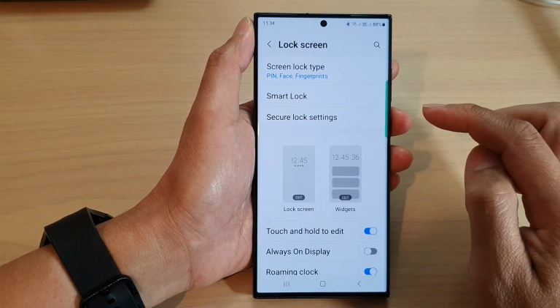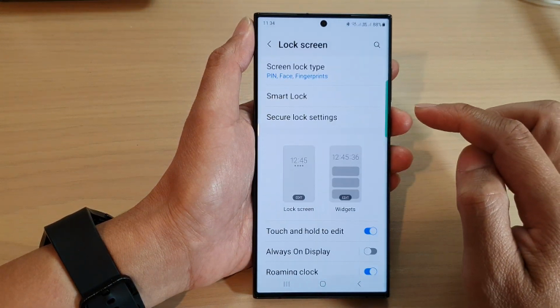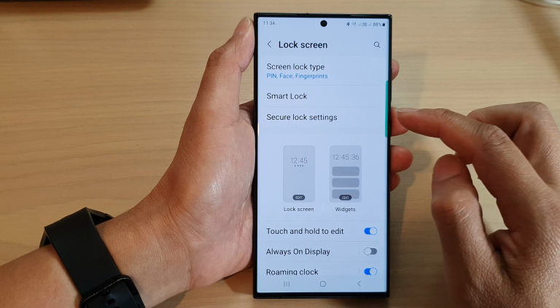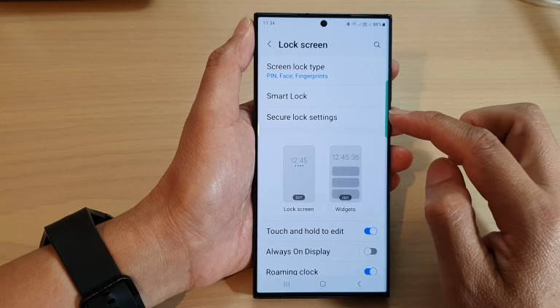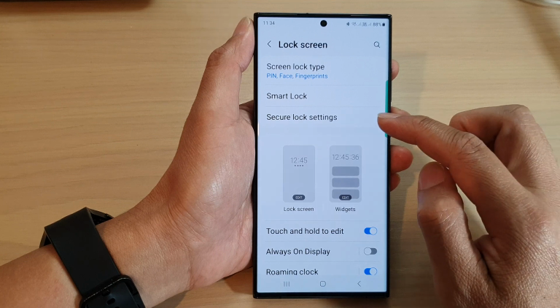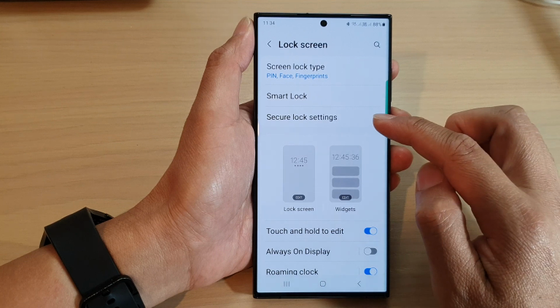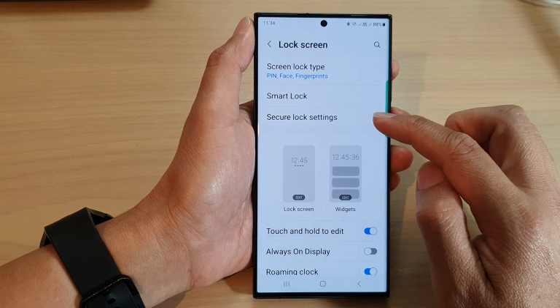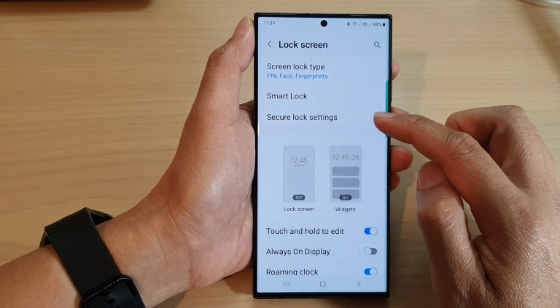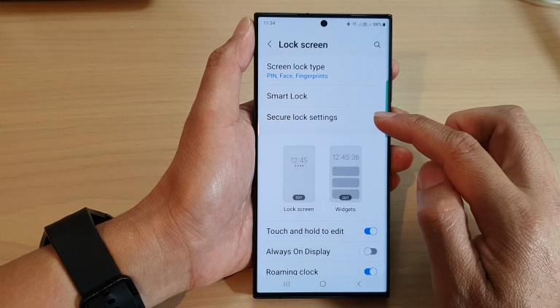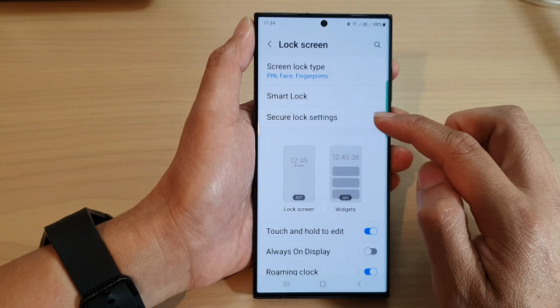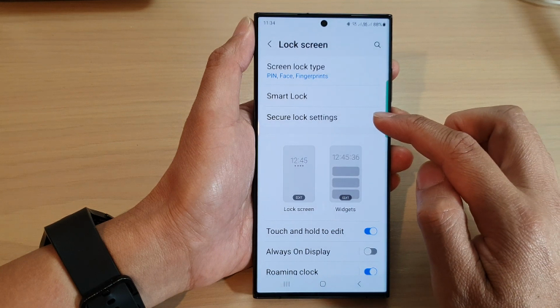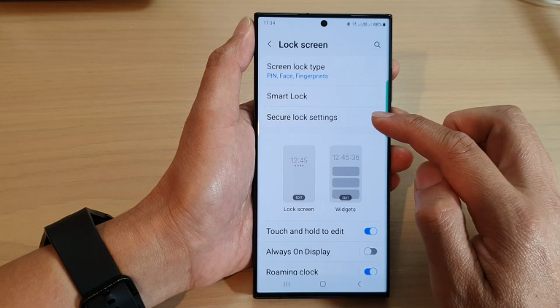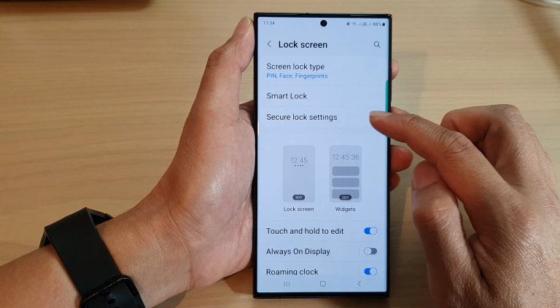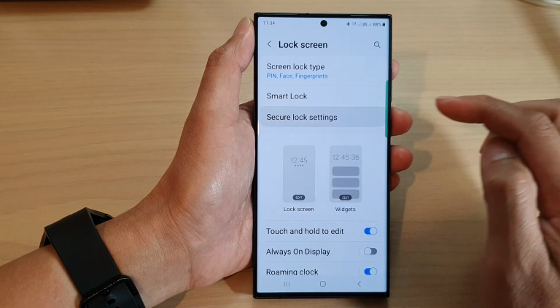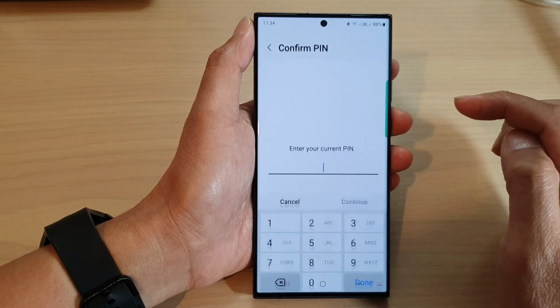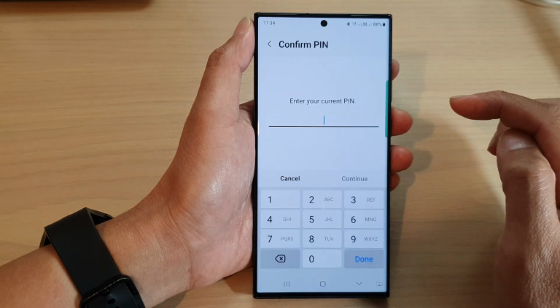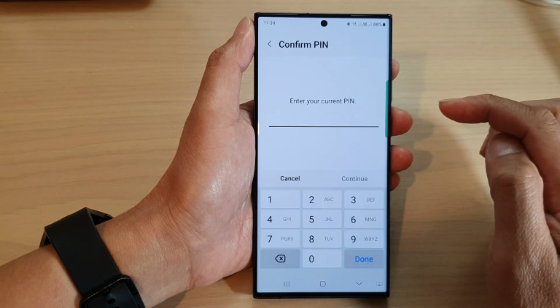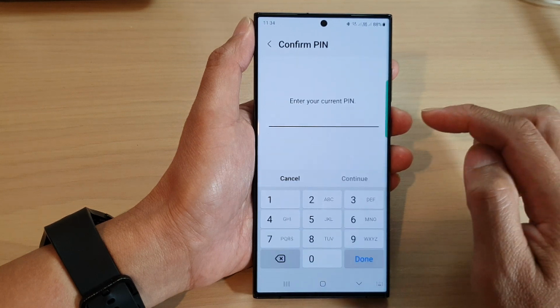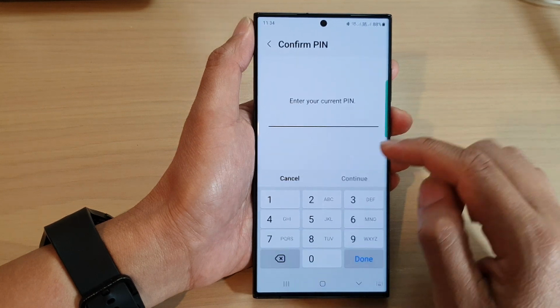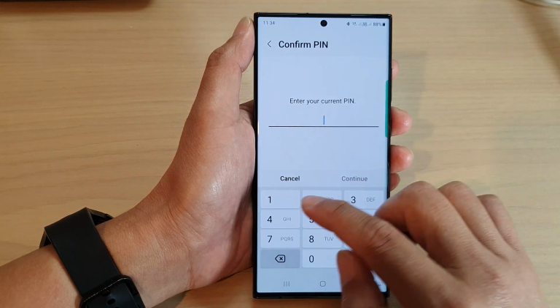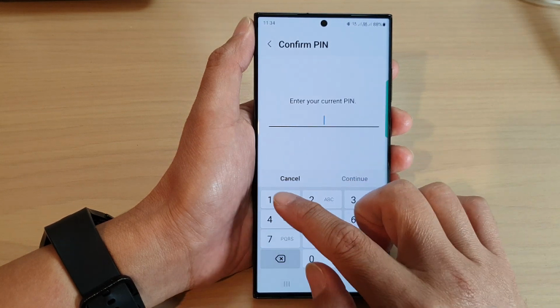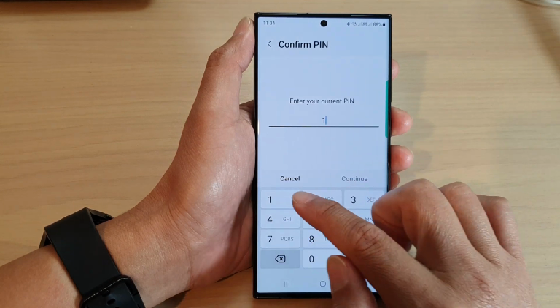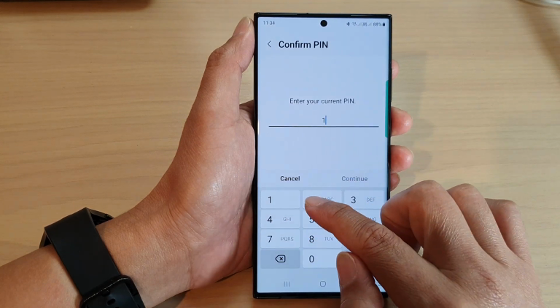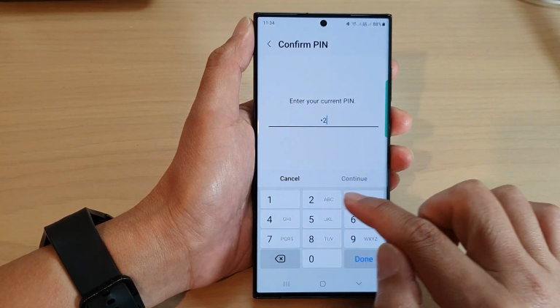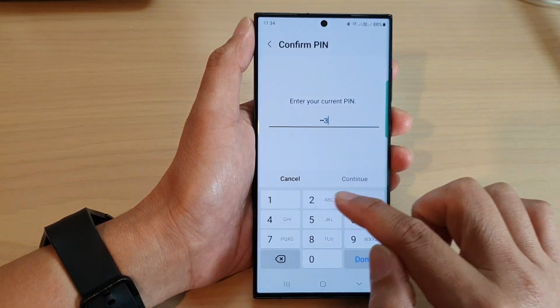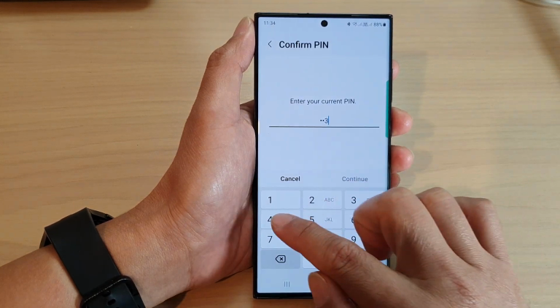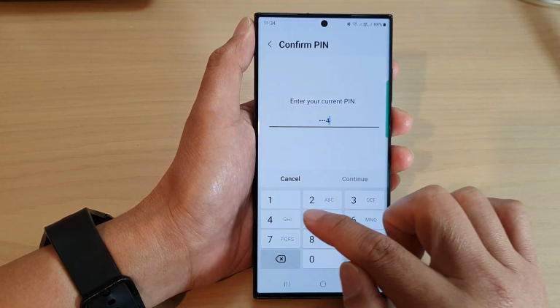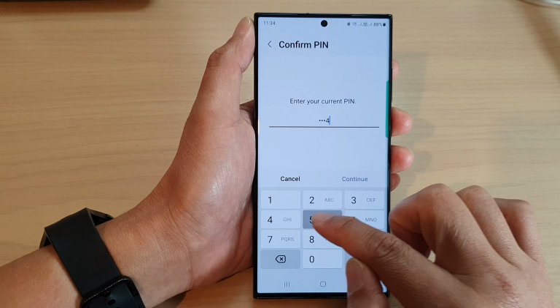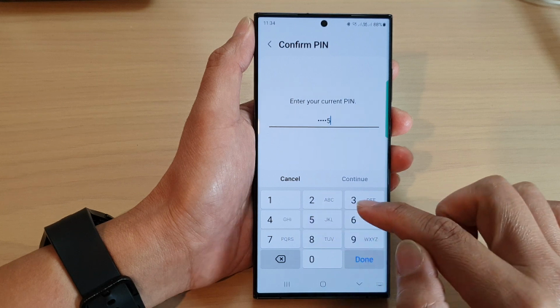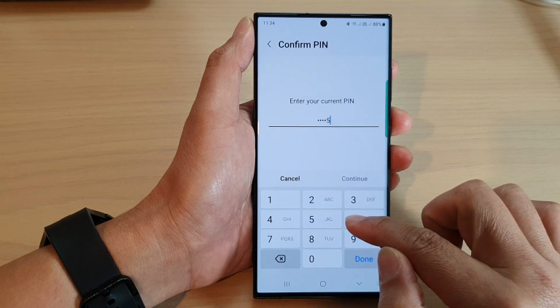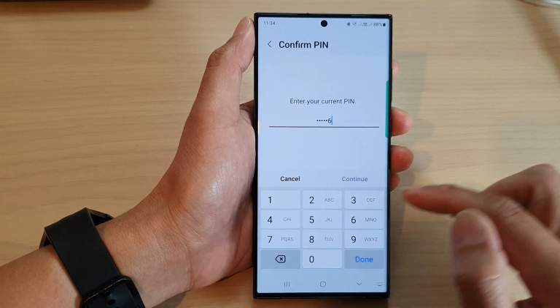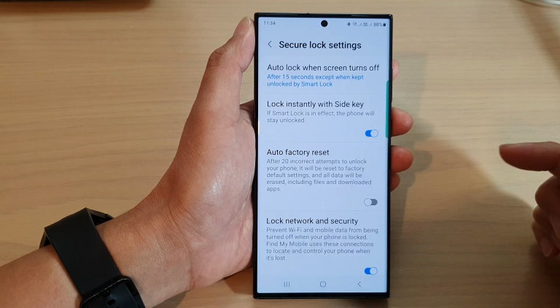Next, tap on secure lock settings. Then put in your screen pin or password to unlock.